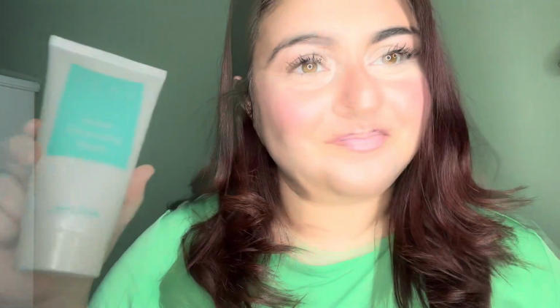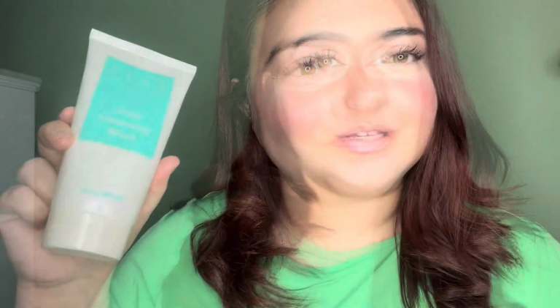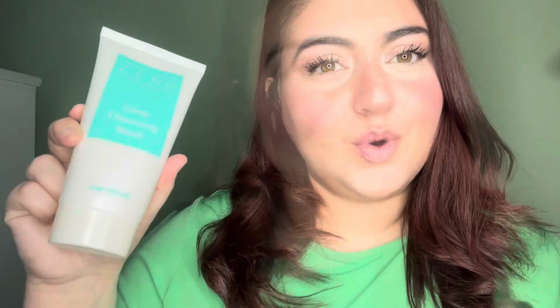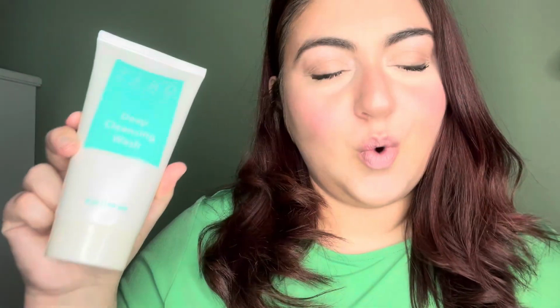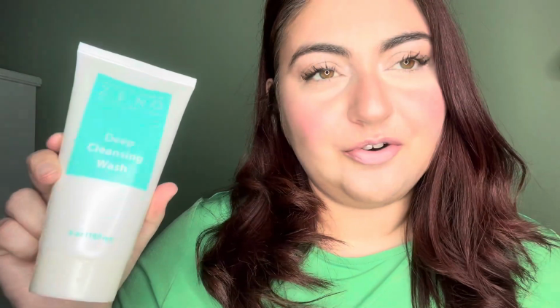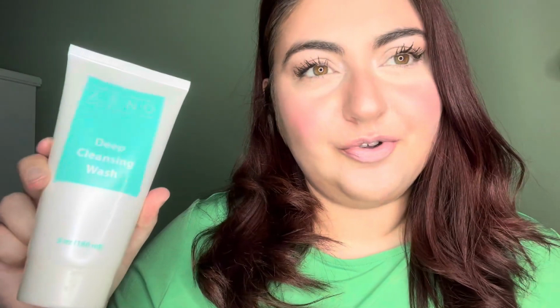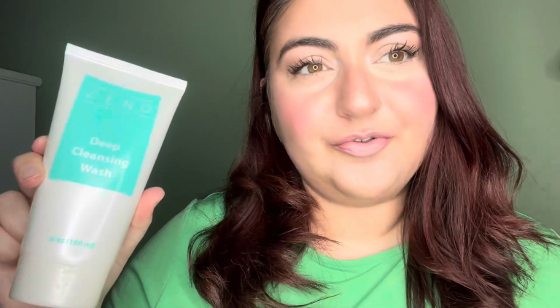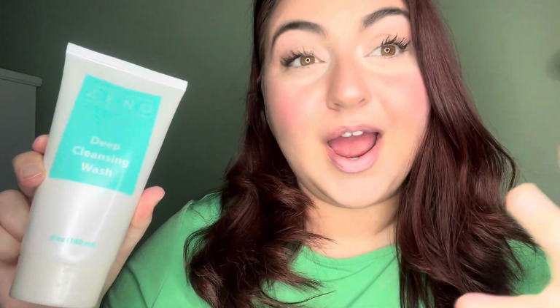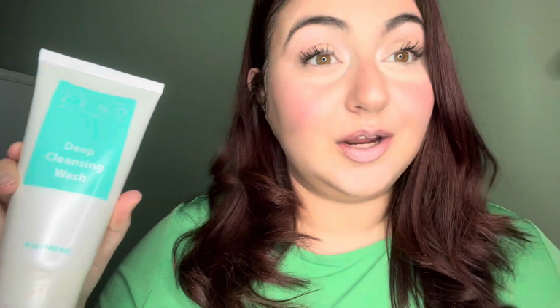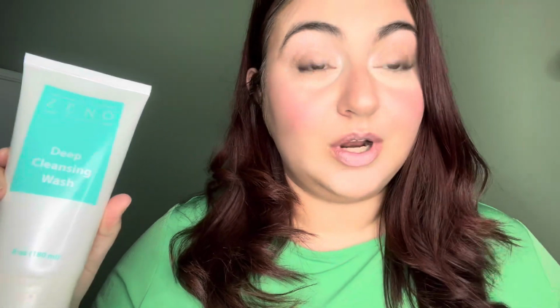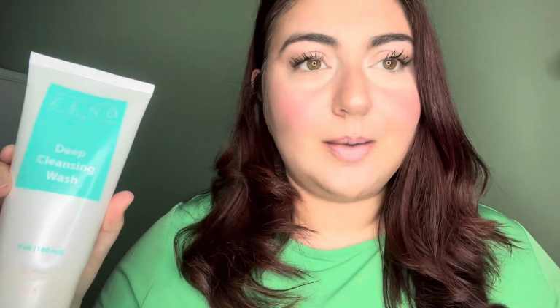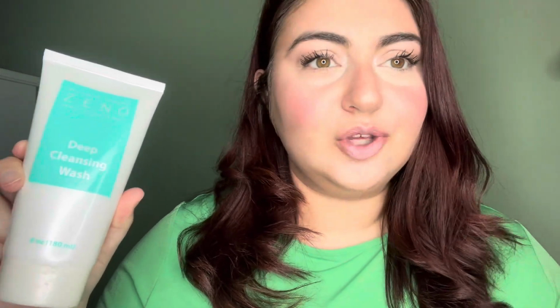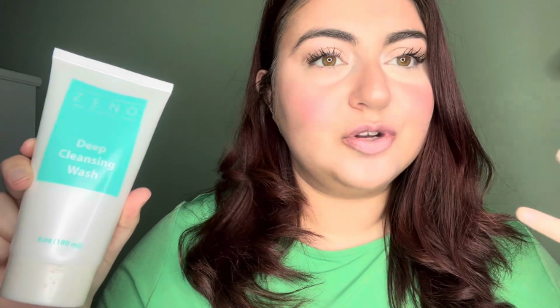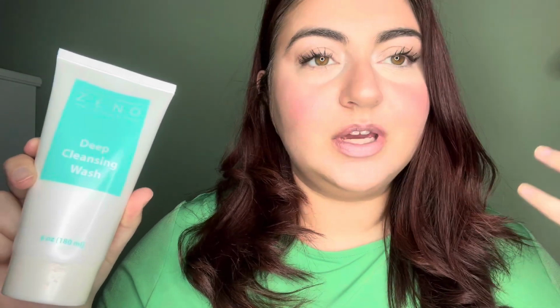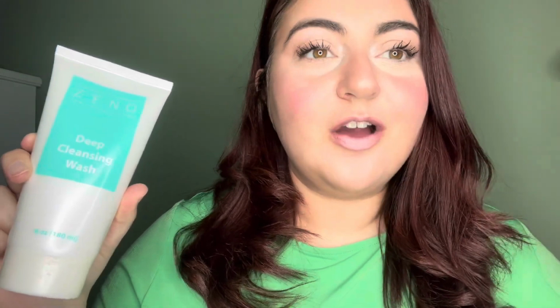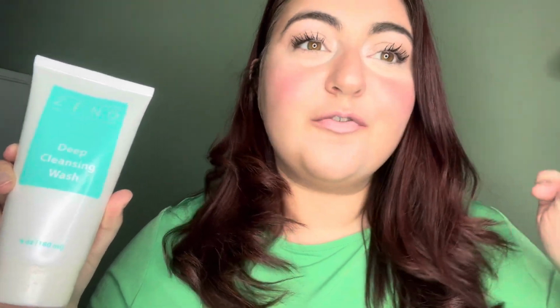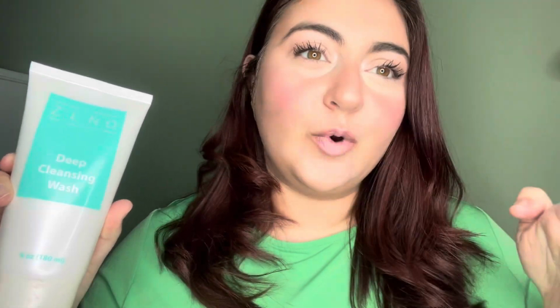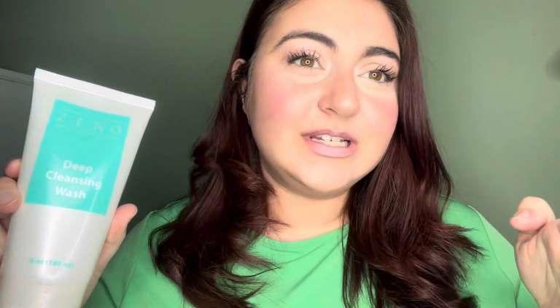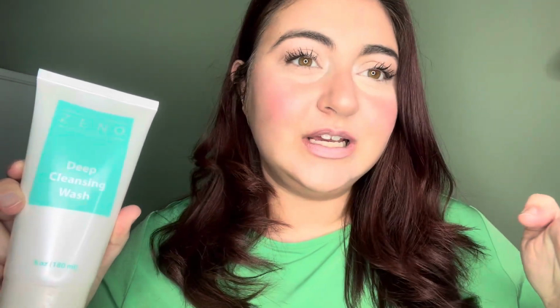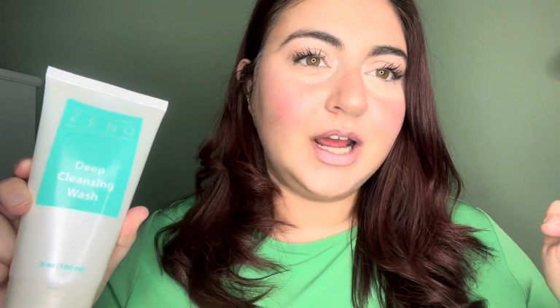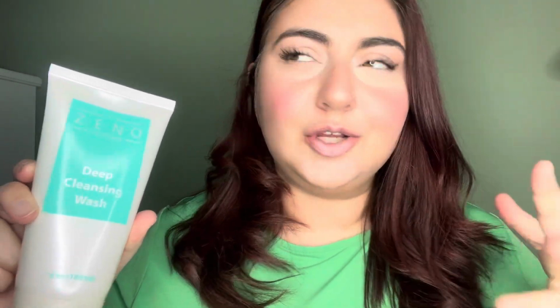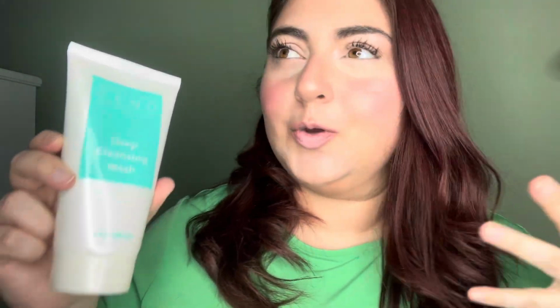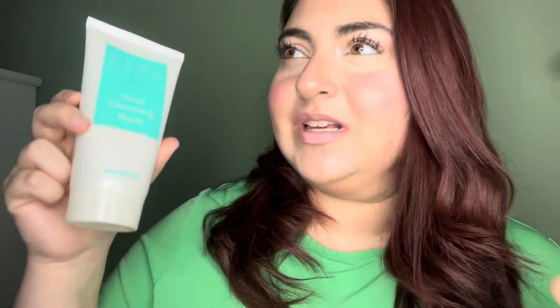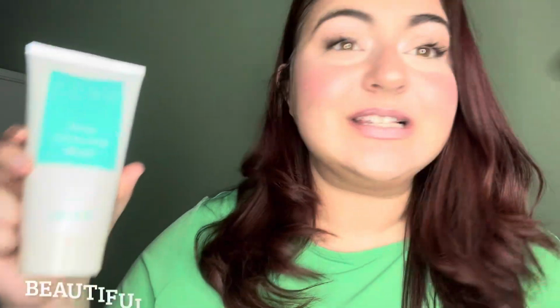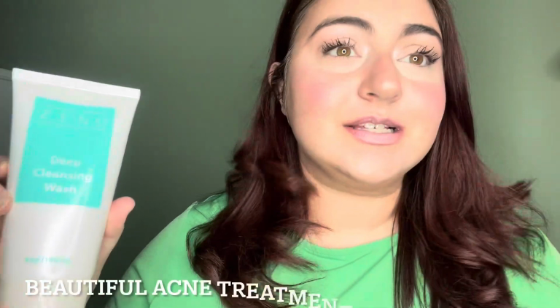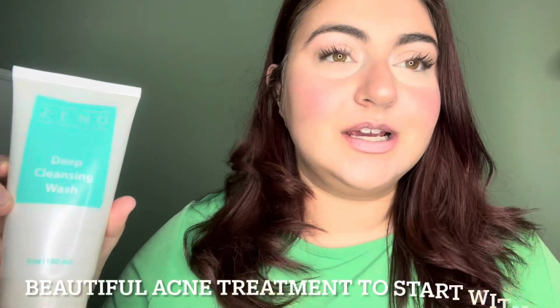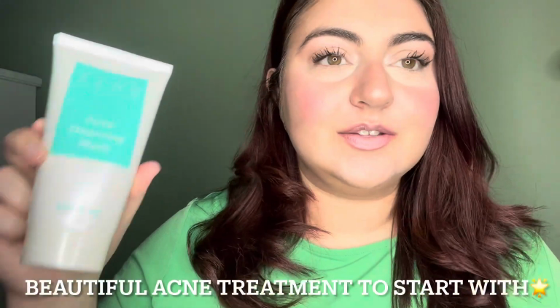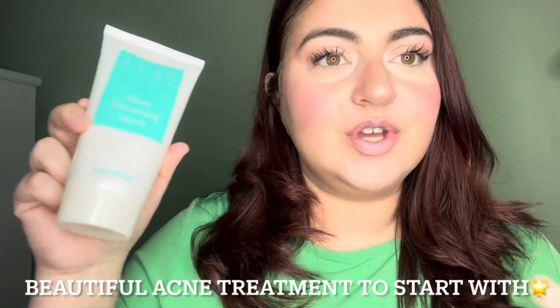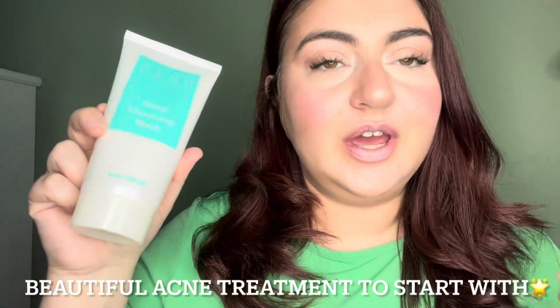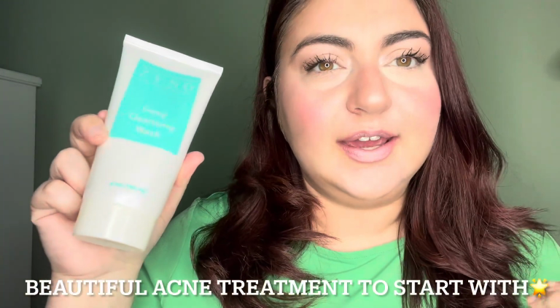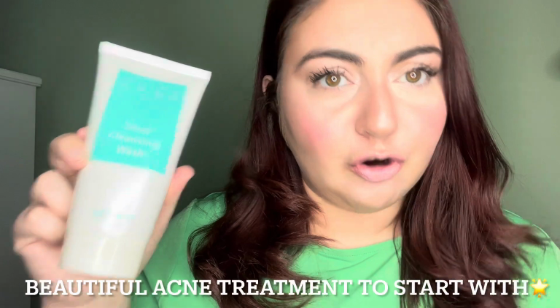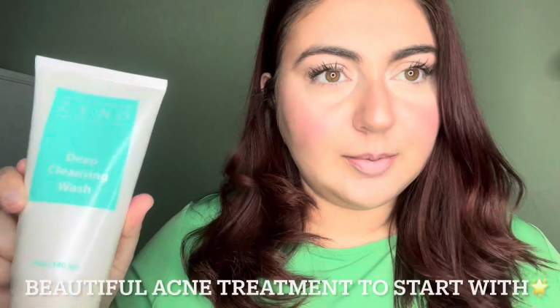The product is wonderful for anyone. I mean, you could be 14 and you could be 60 — it's incredible.